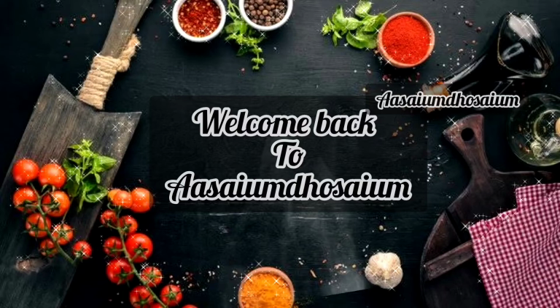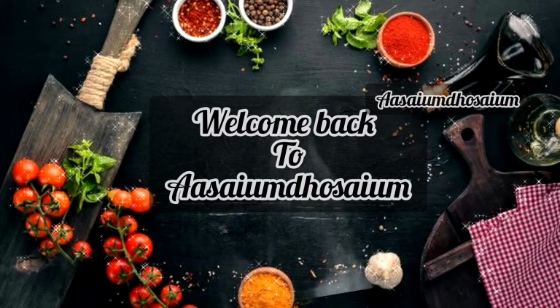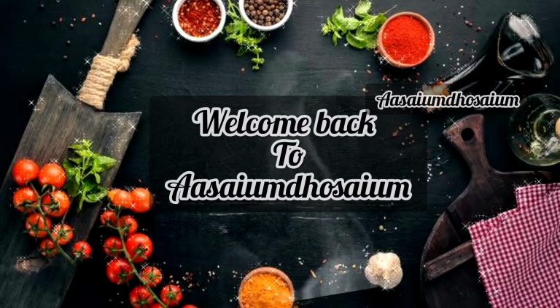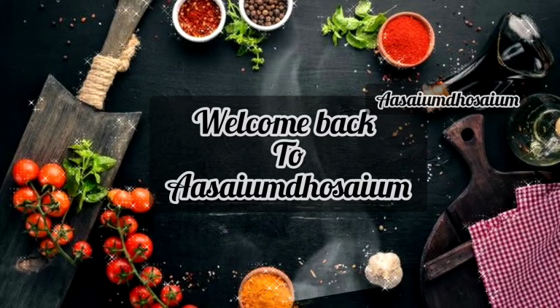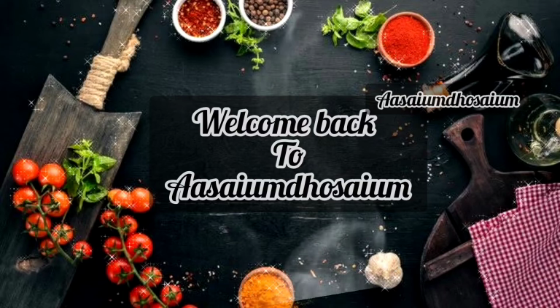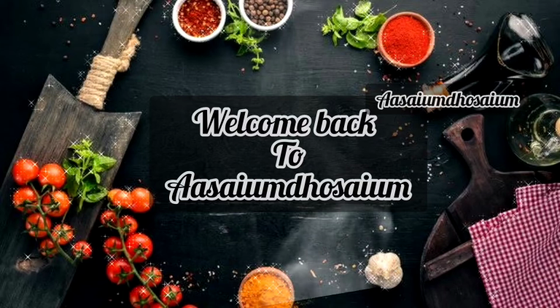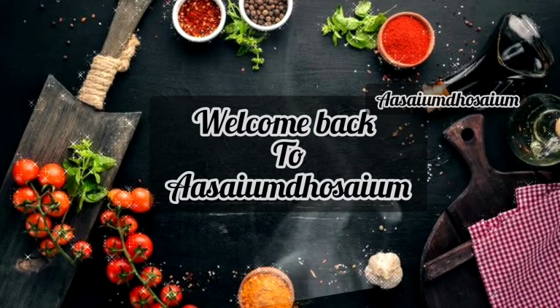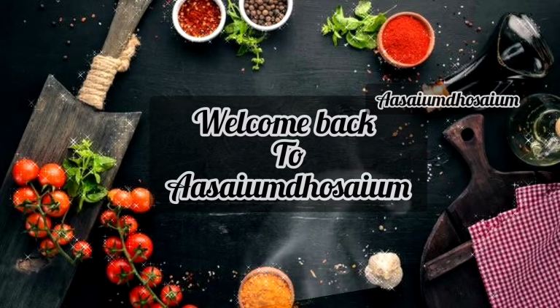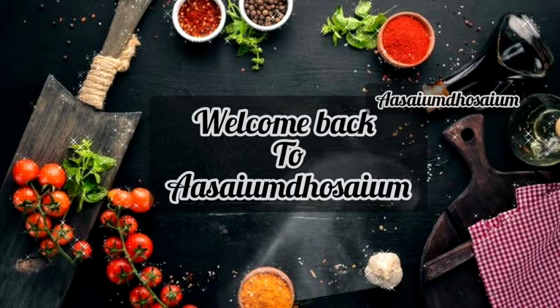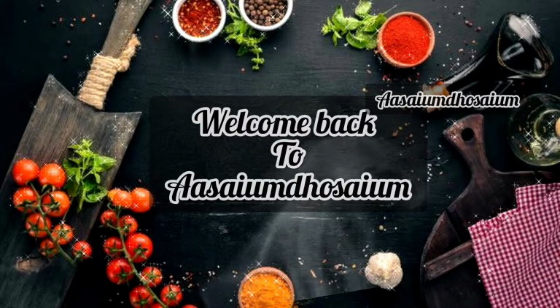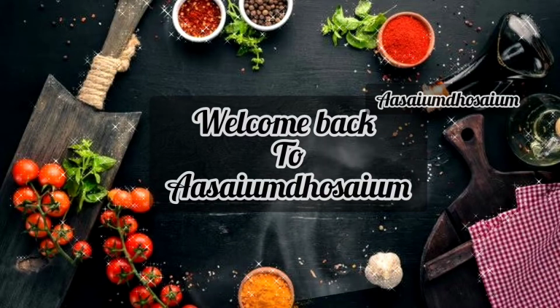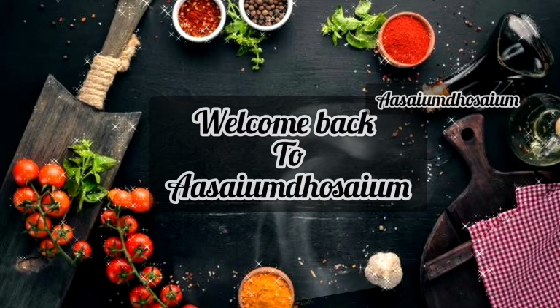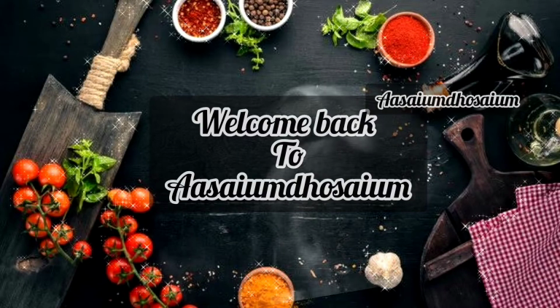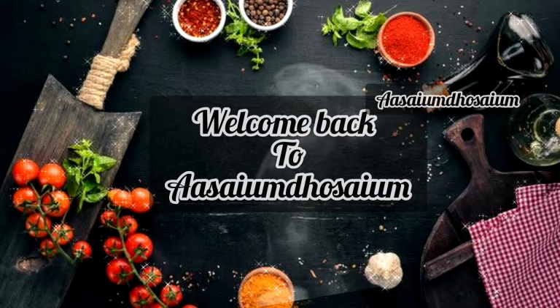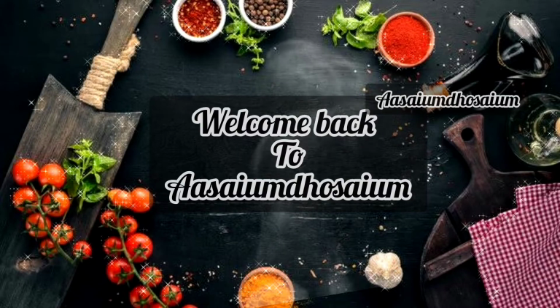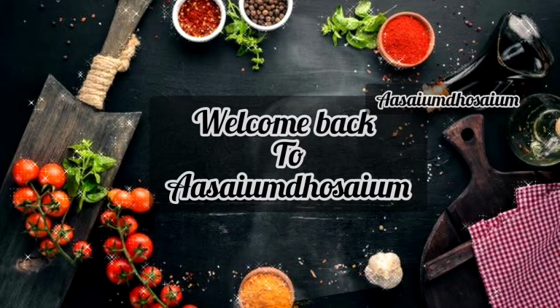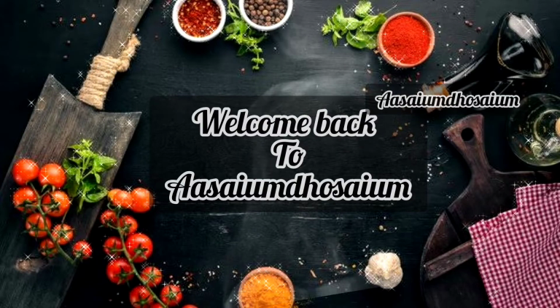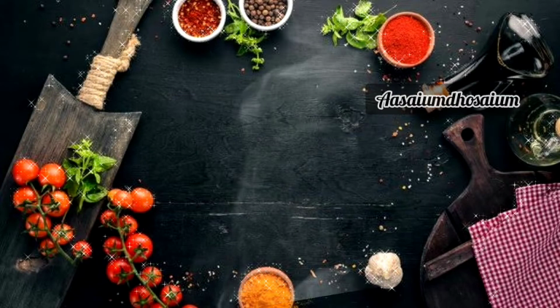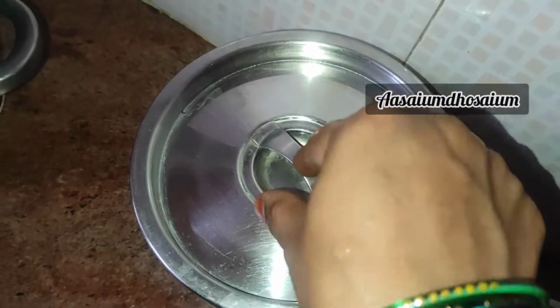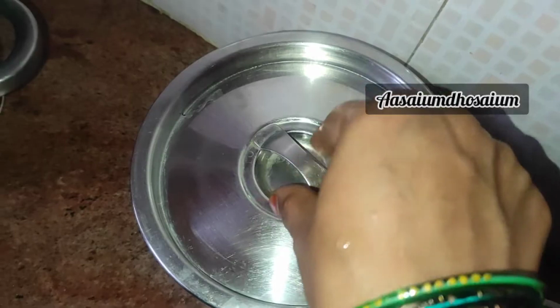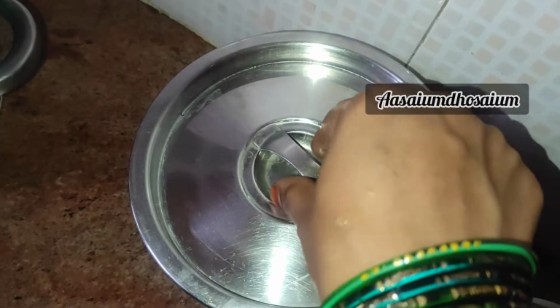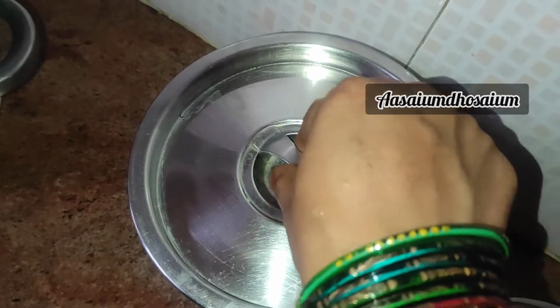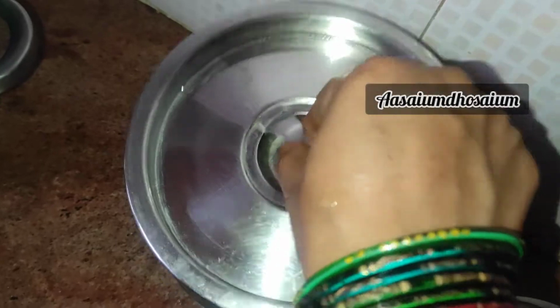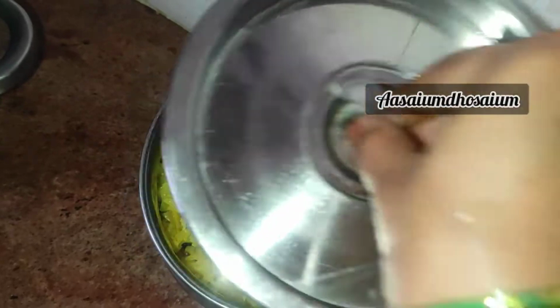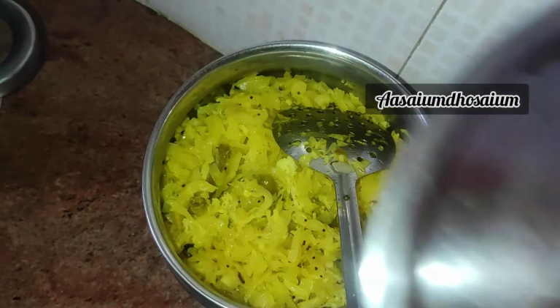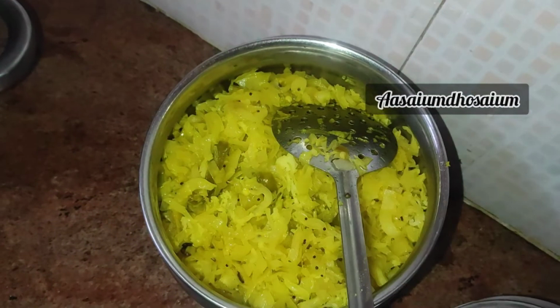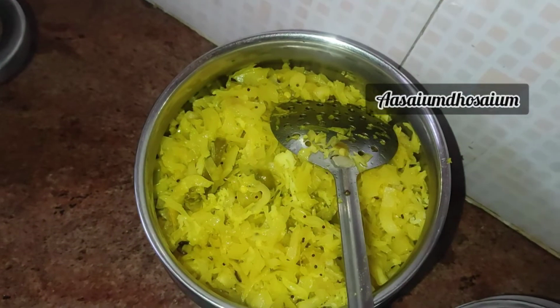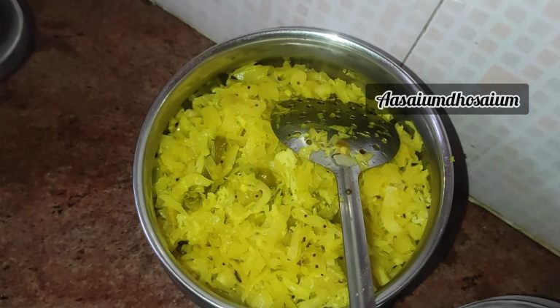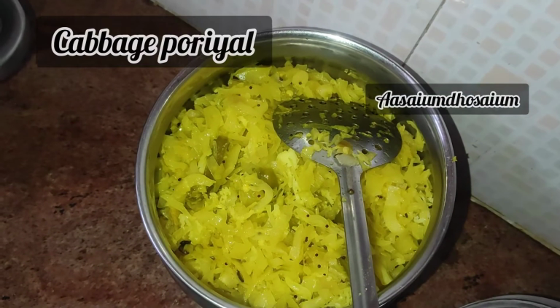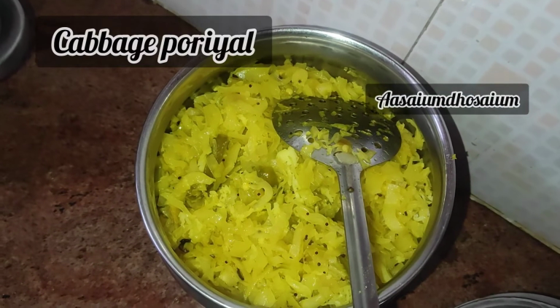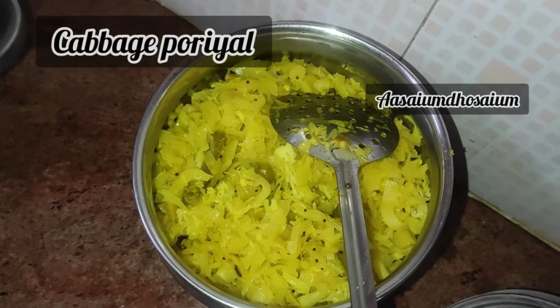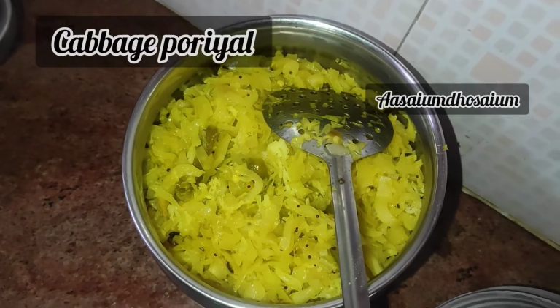Hello friends! Good morning! Welcome back to Aseem Toseem. Now, what is the recipe for lunch?